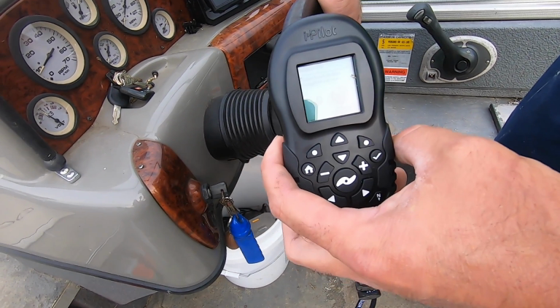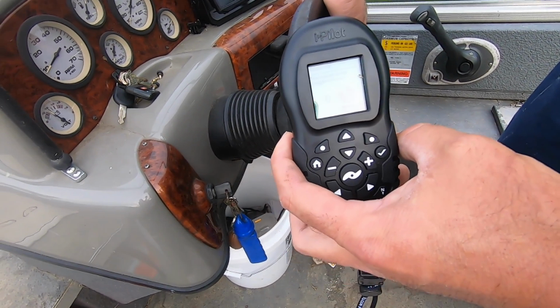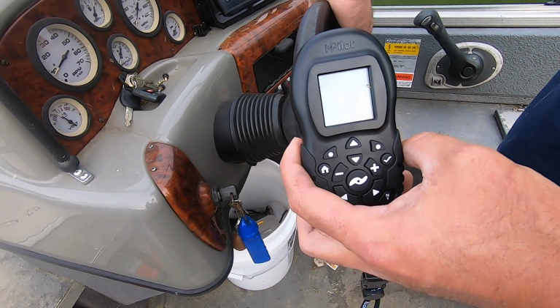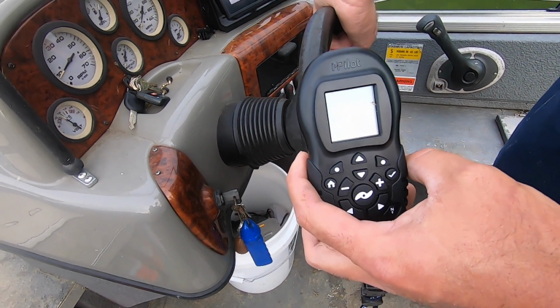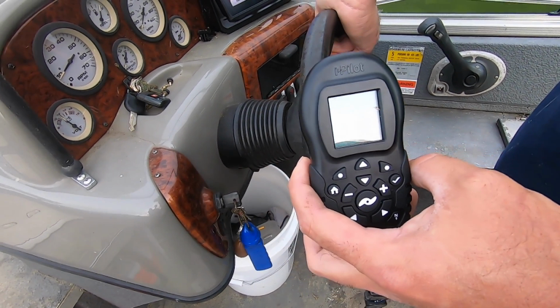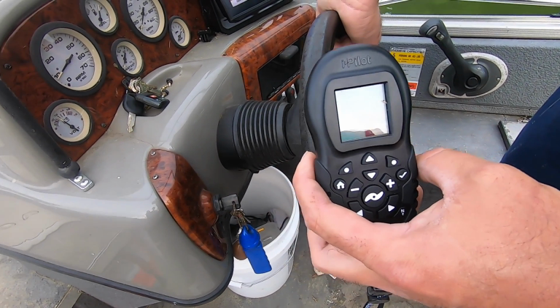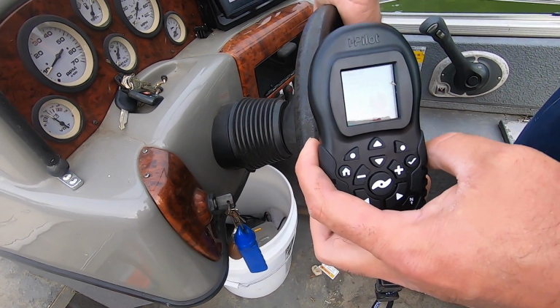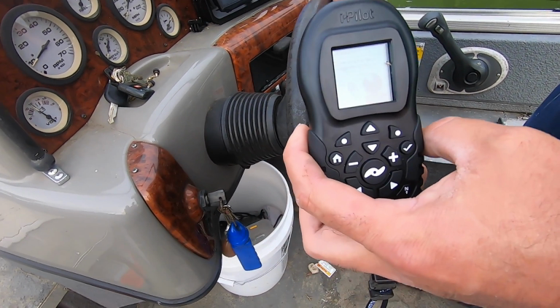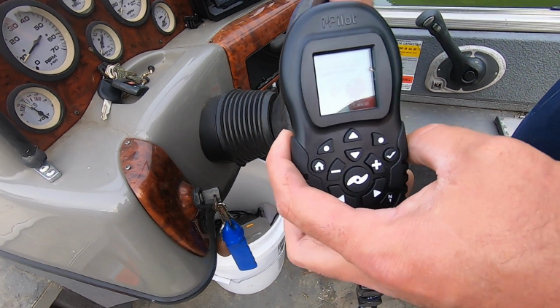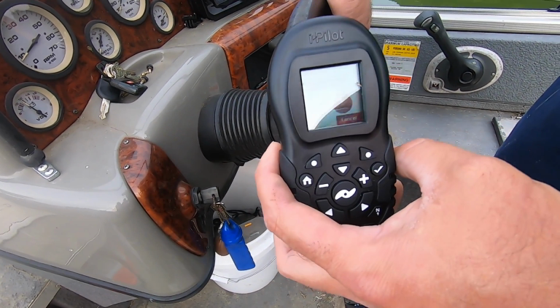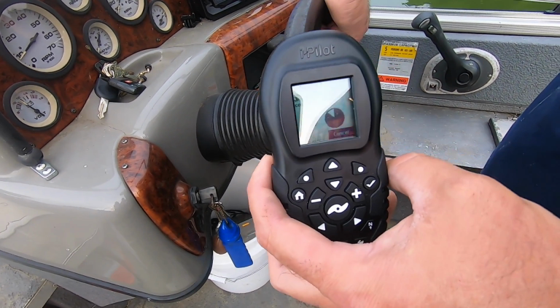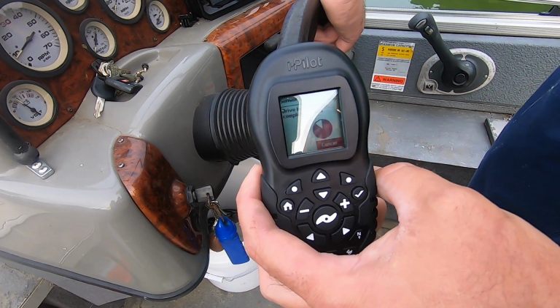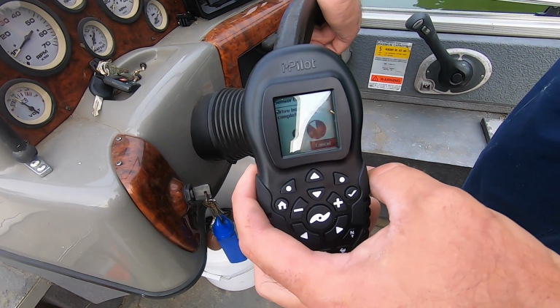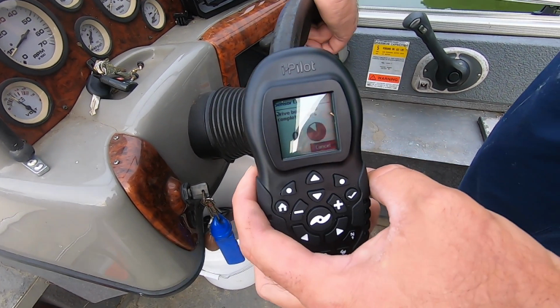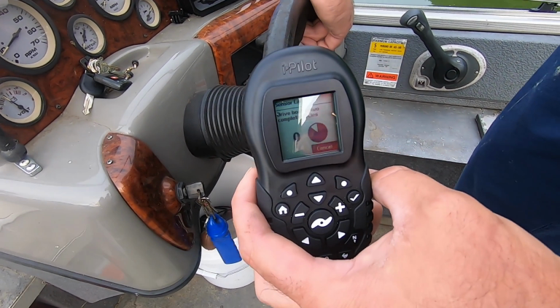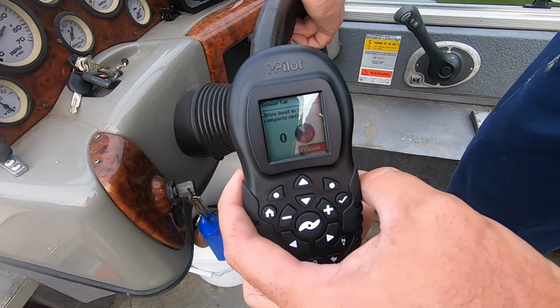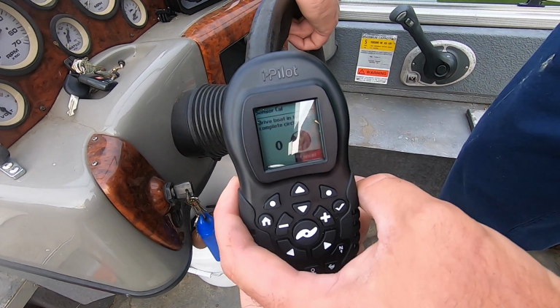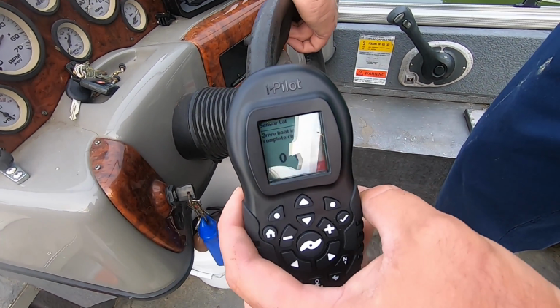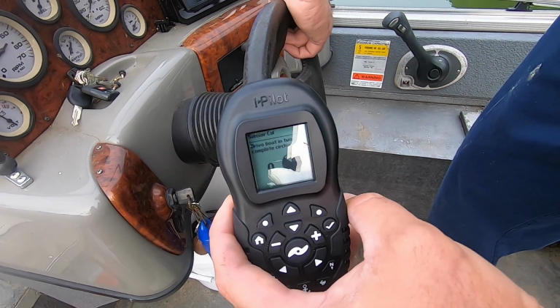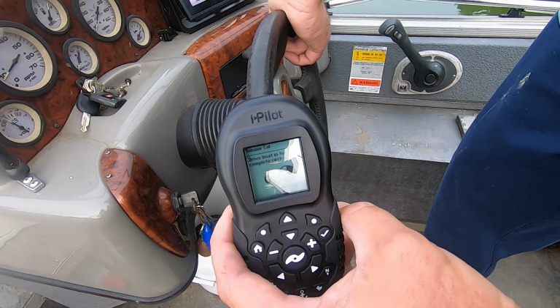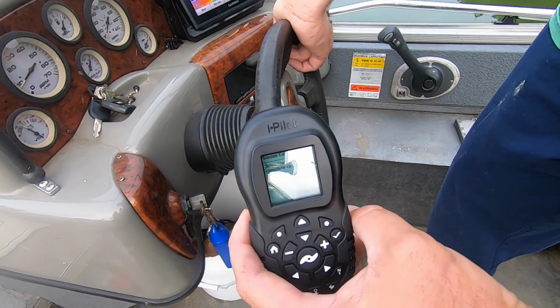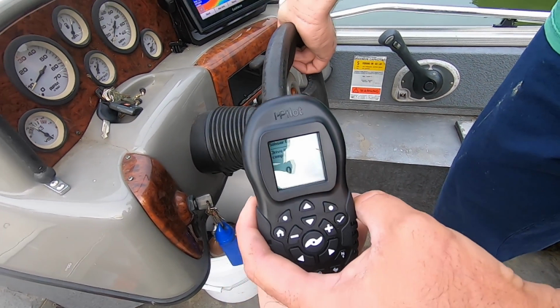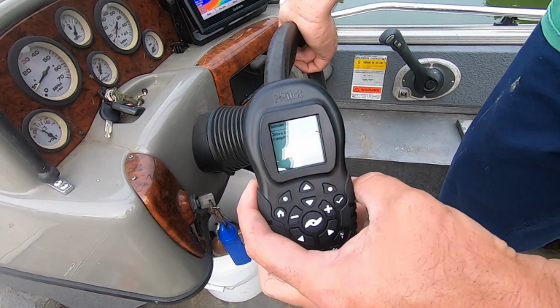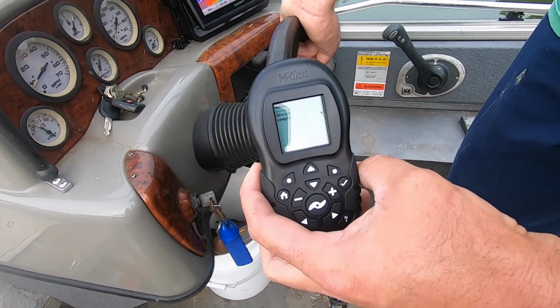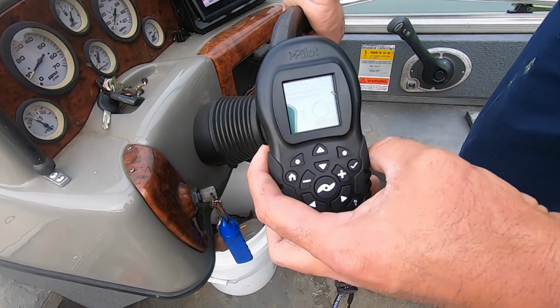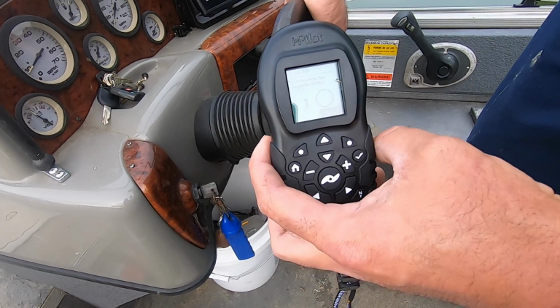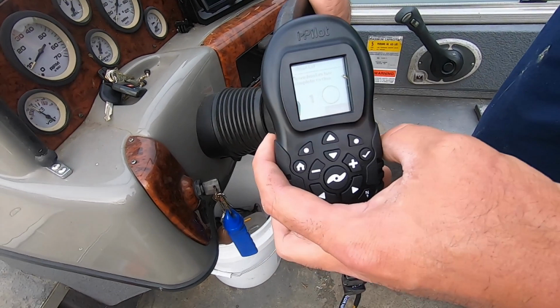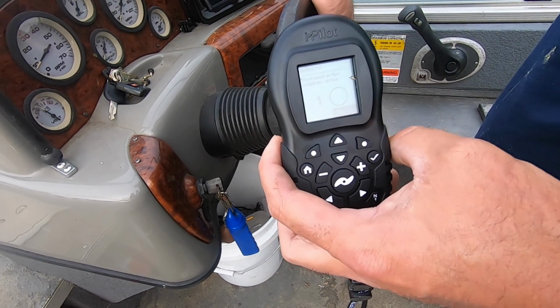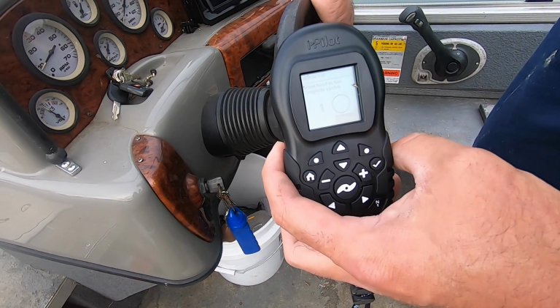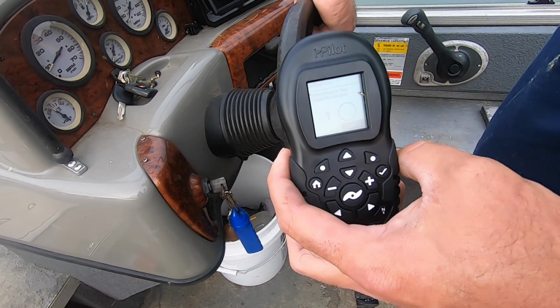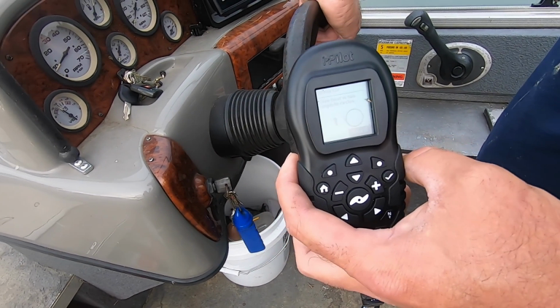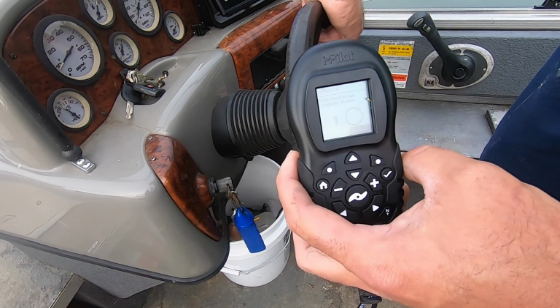I'm pretty sure the people on the bank think we're crazy right now, but that's okay because we are. All right — there's one circle done.